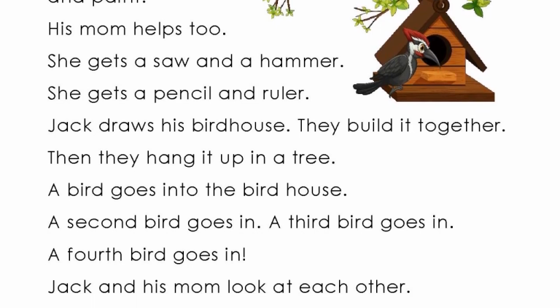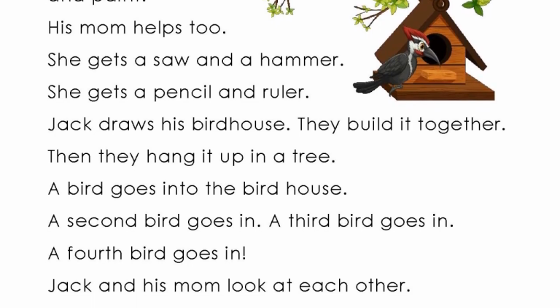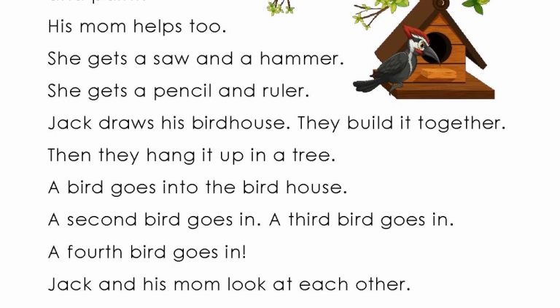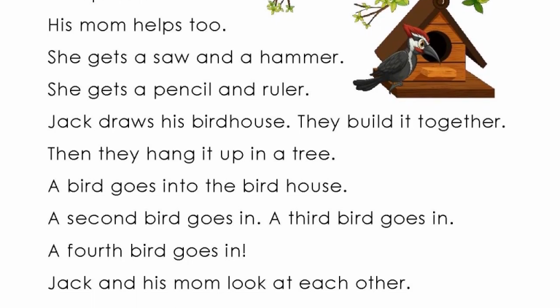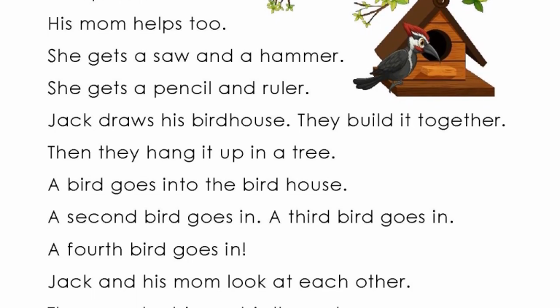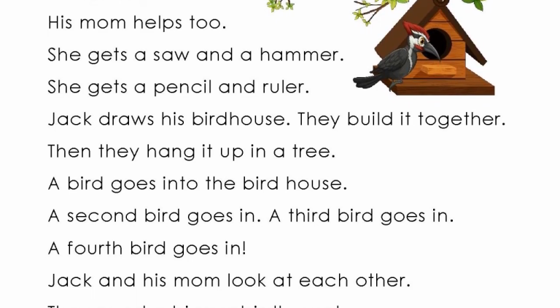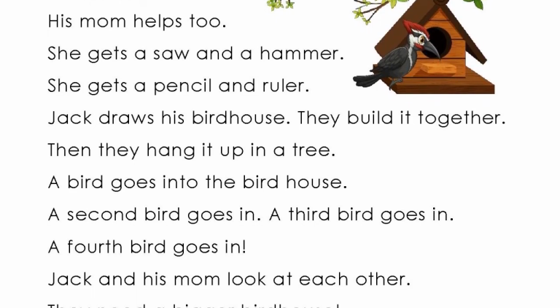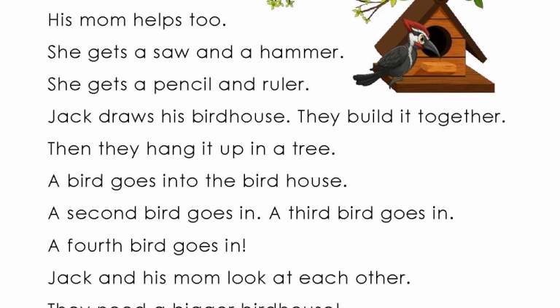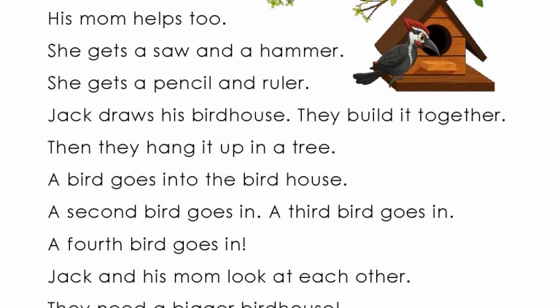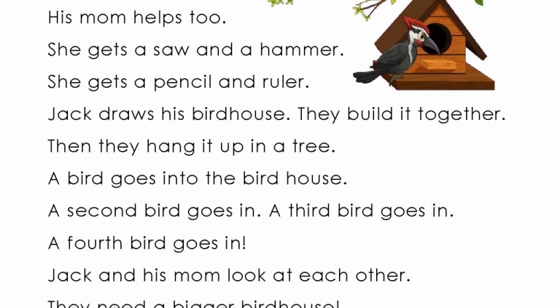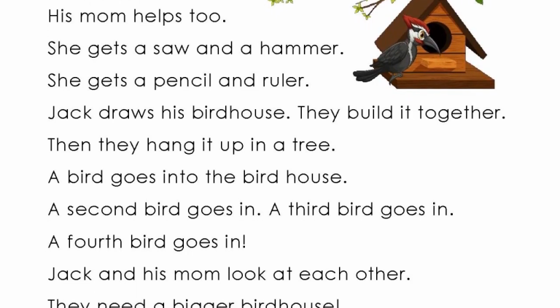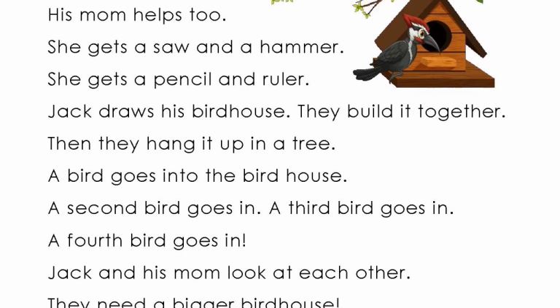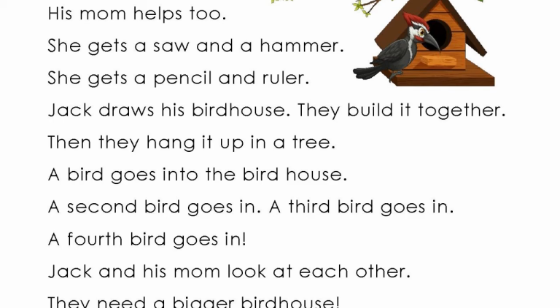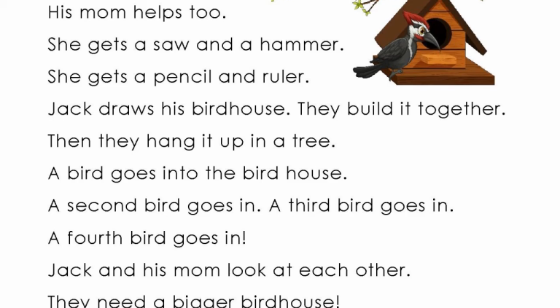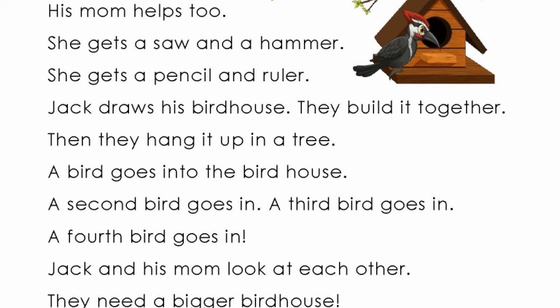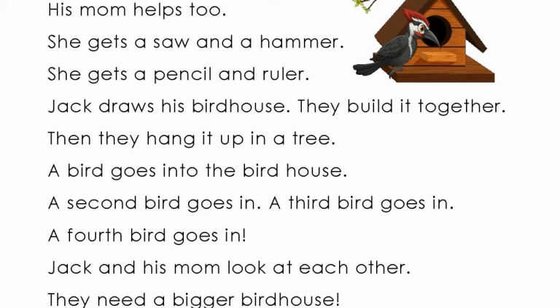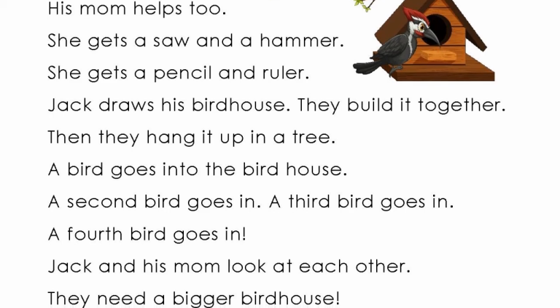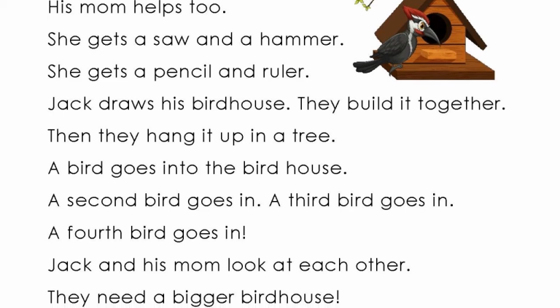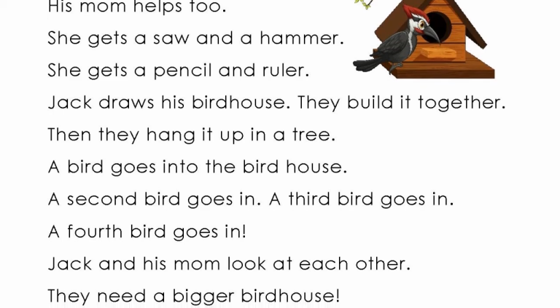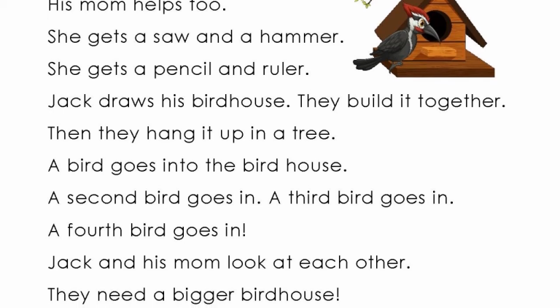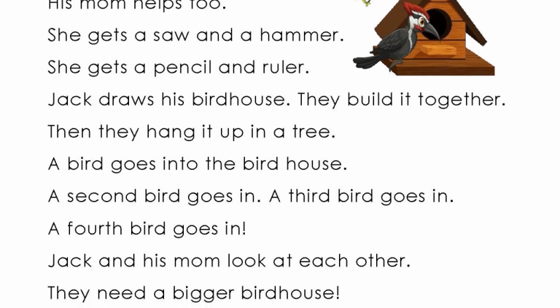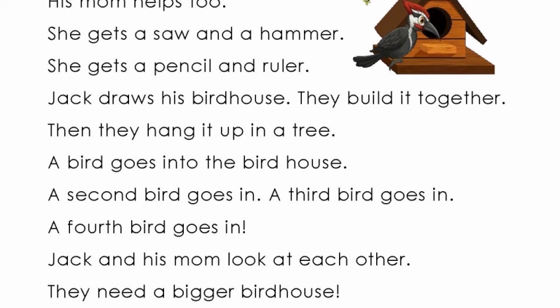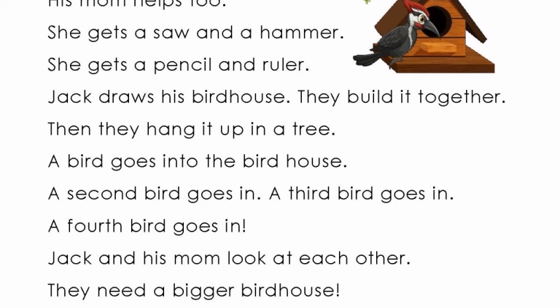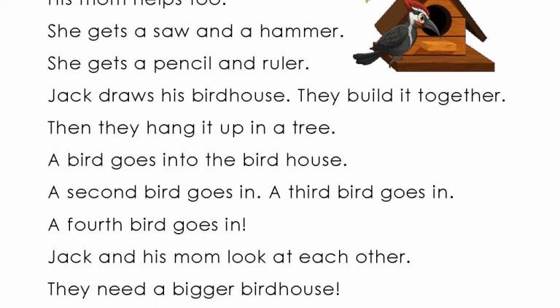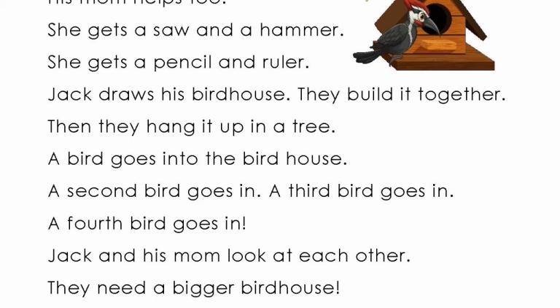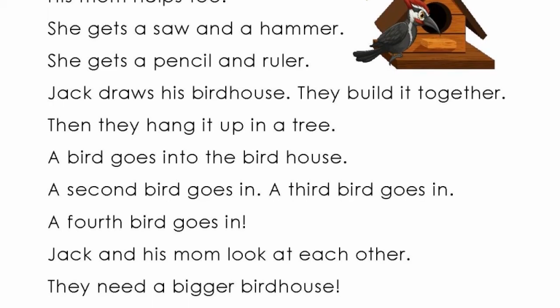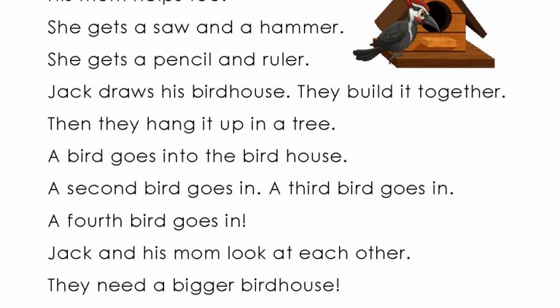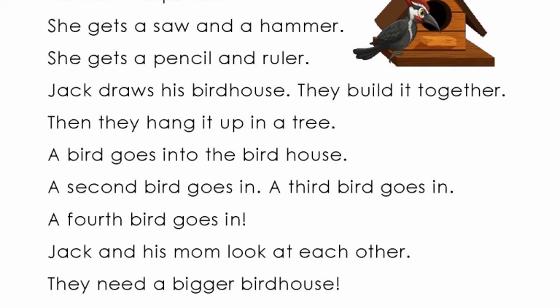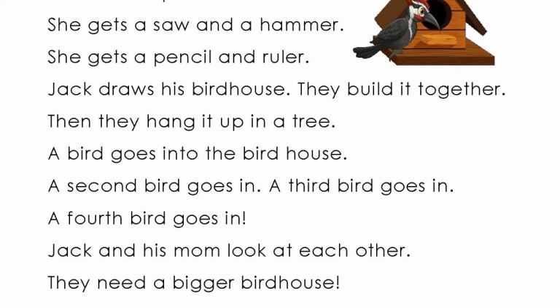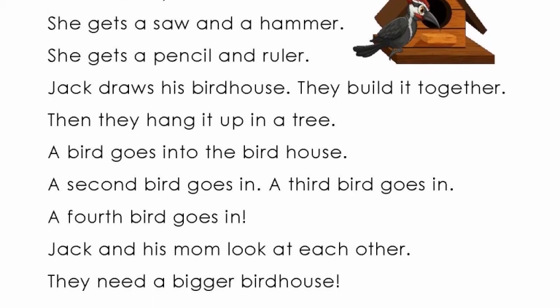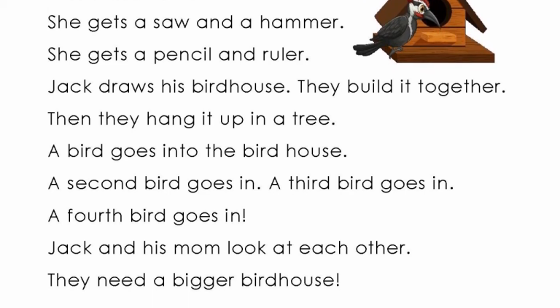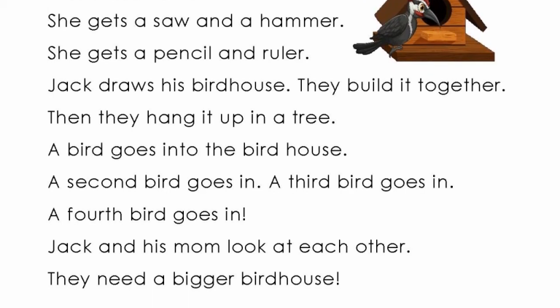Jack and his mom look at each other. They need a bigger birdhouse.